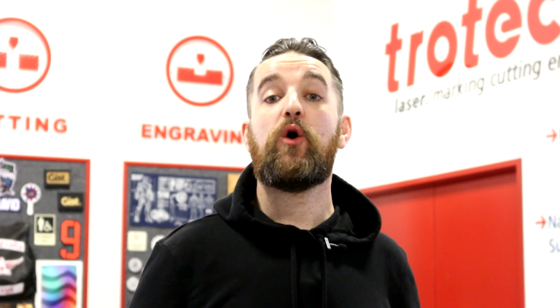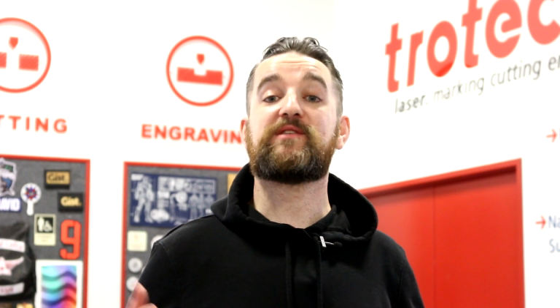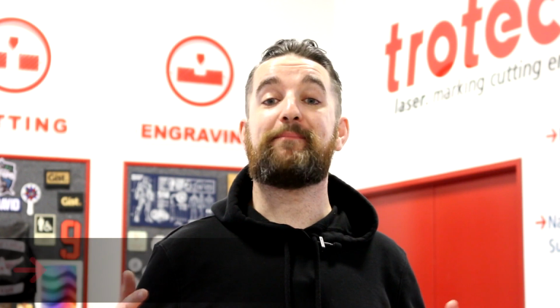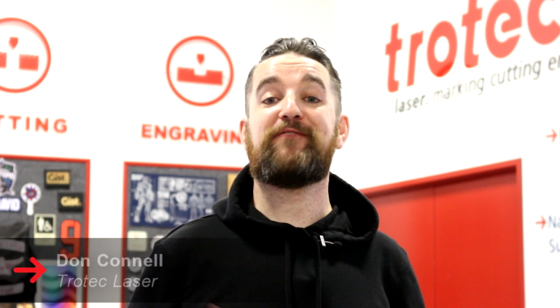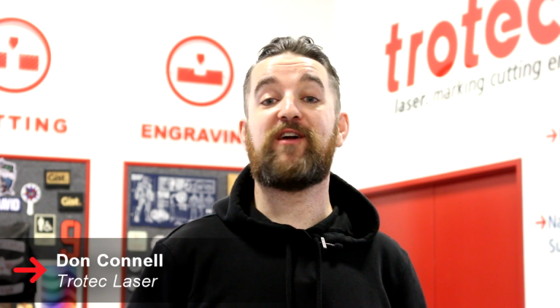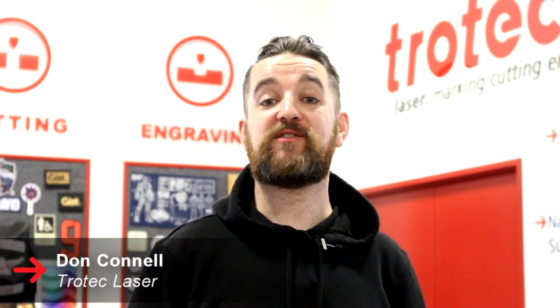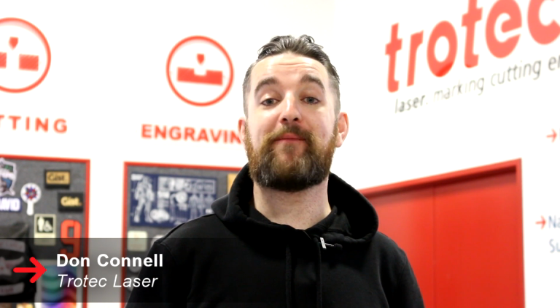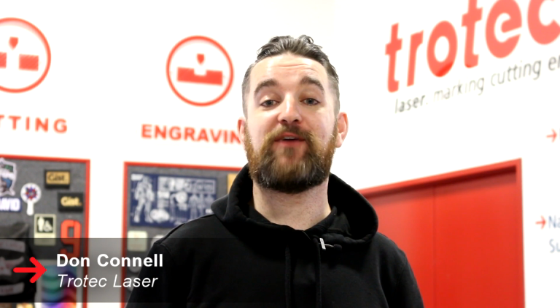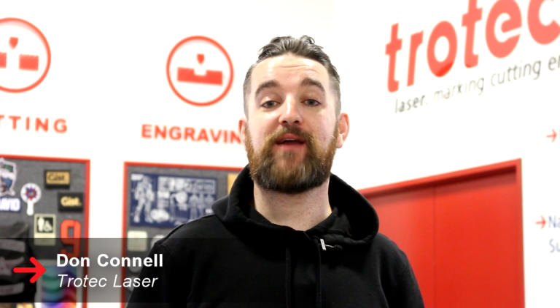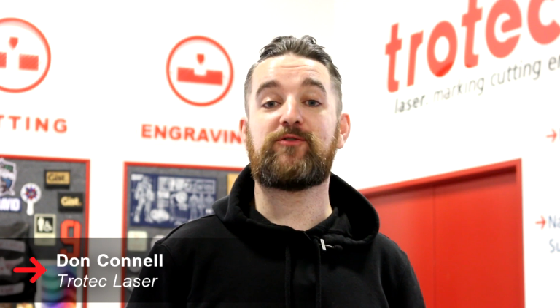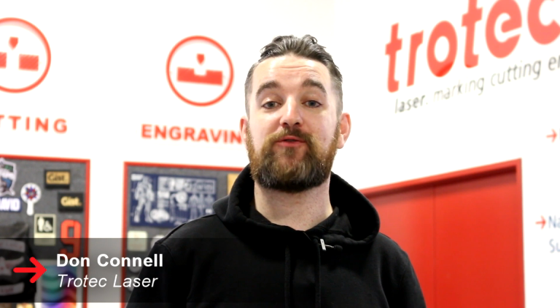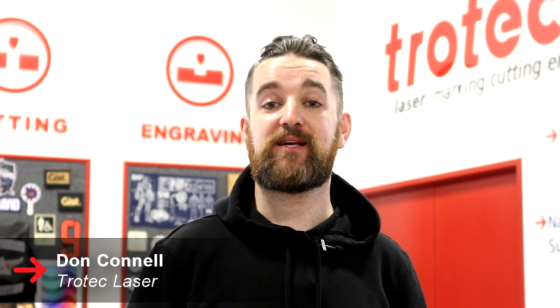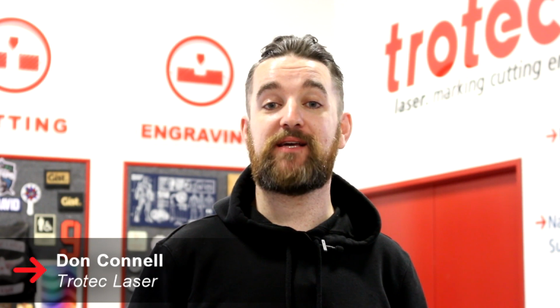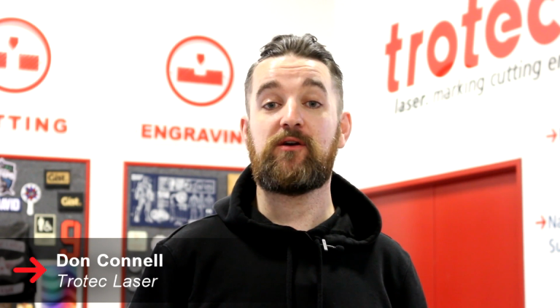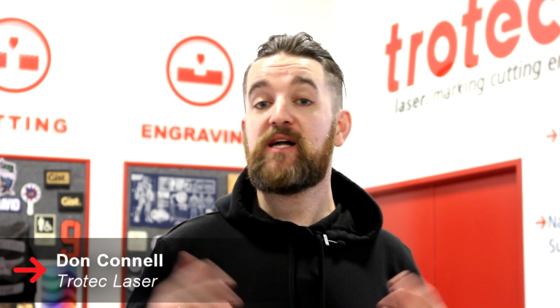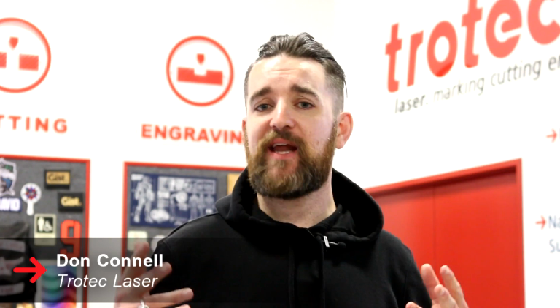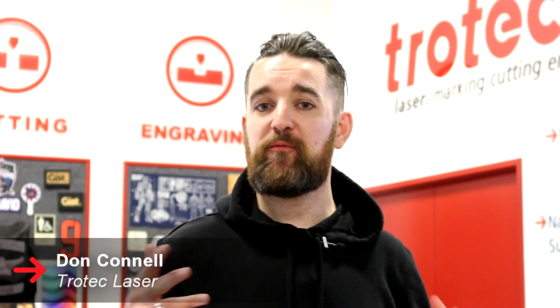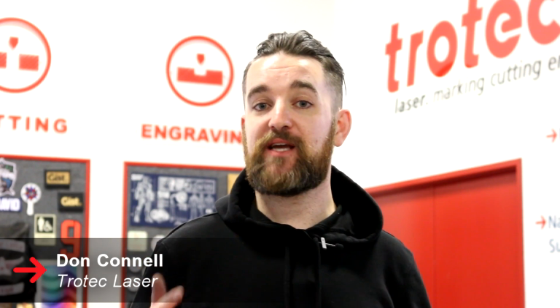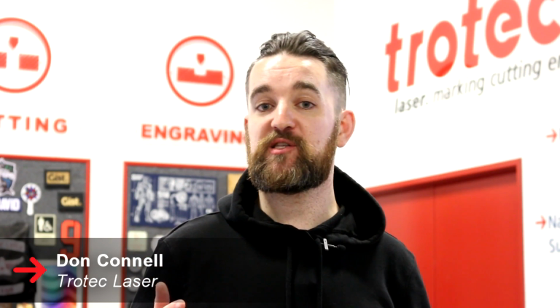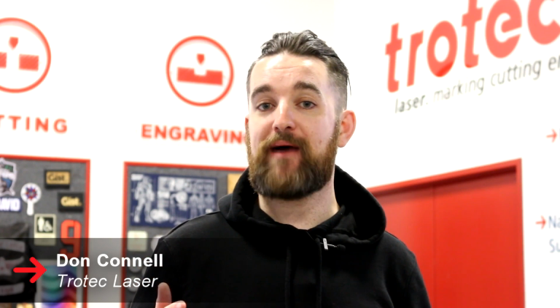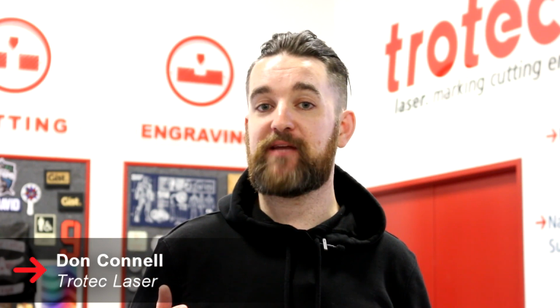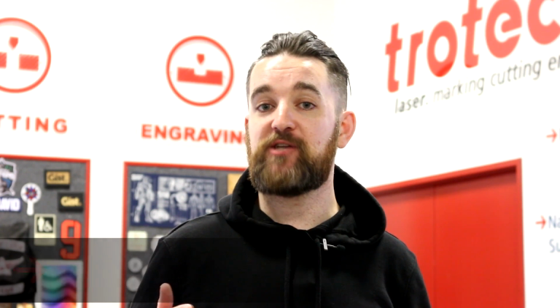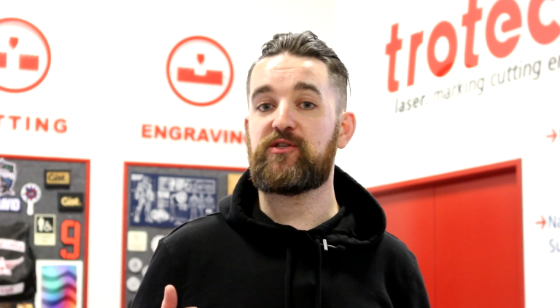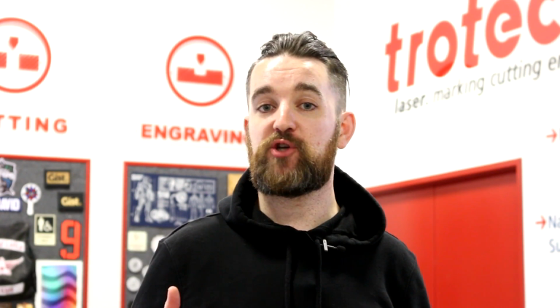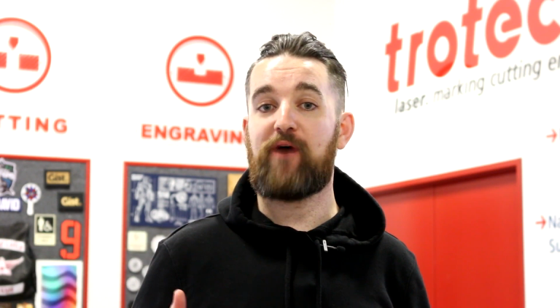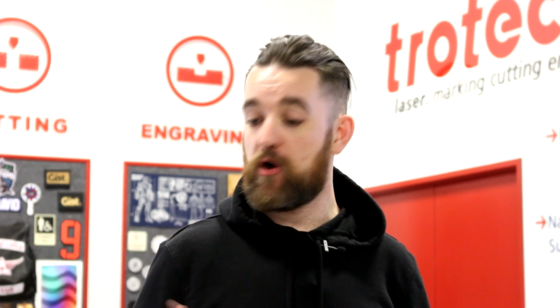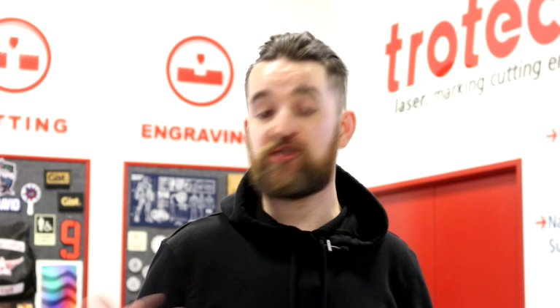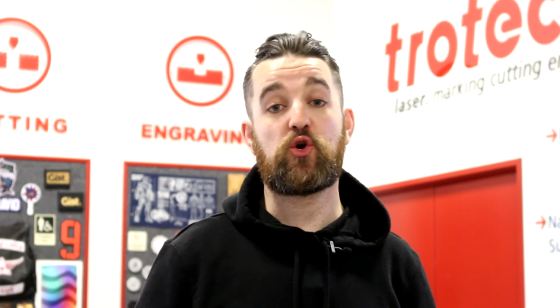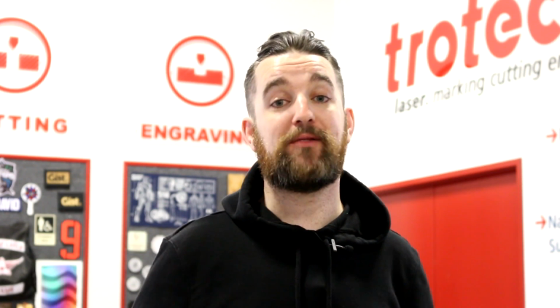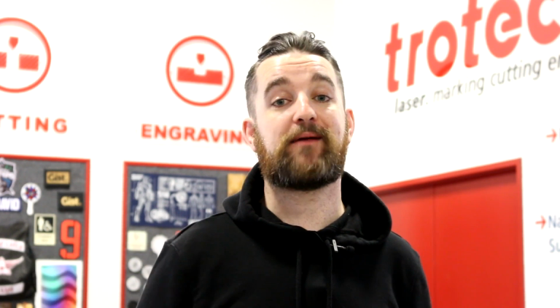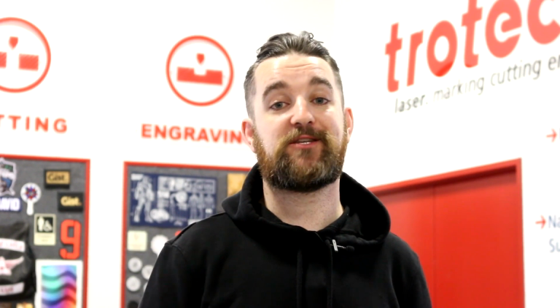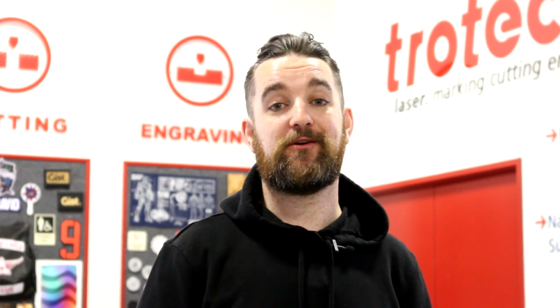What's happening friends? Don back here again with Trotec Laser. Today we've put together some applications to show off our Durablack material.